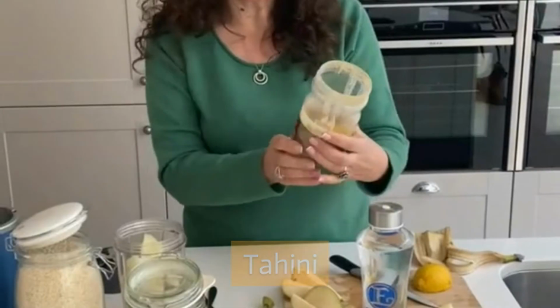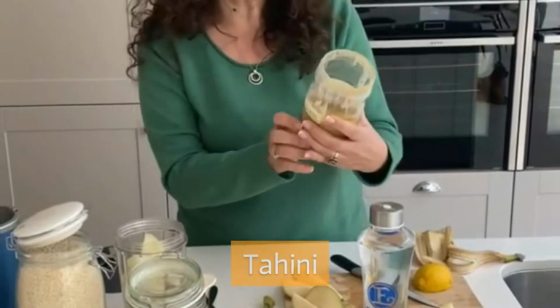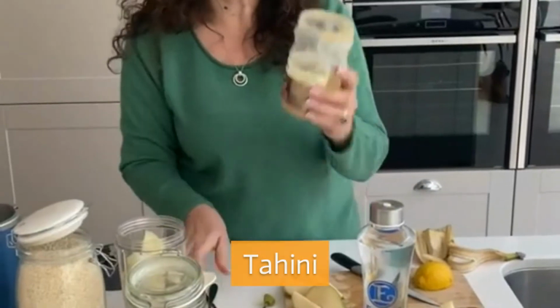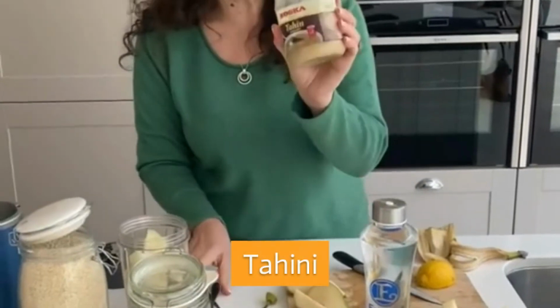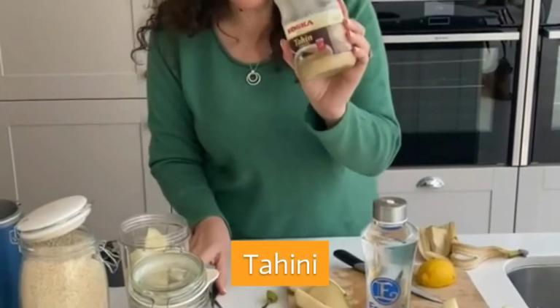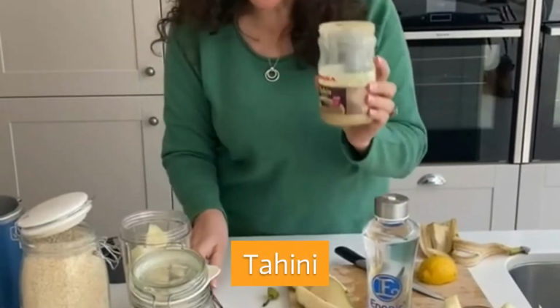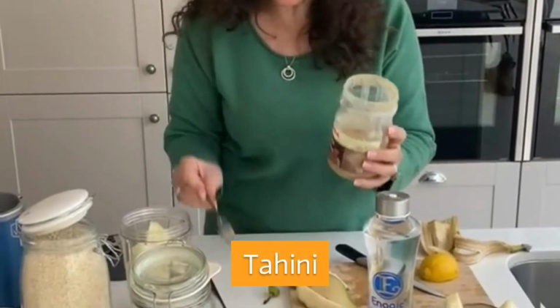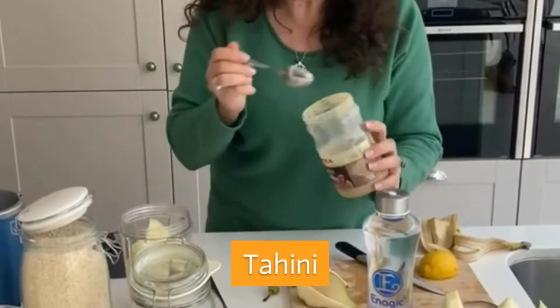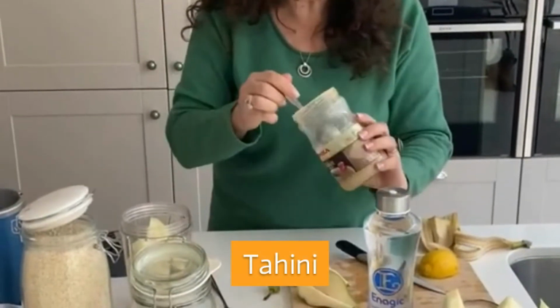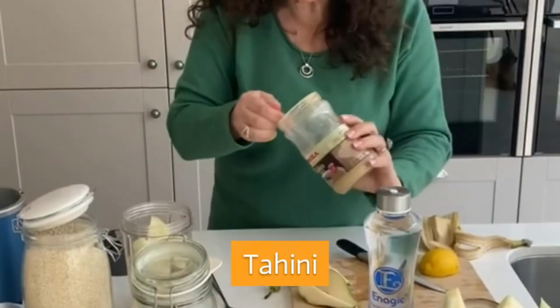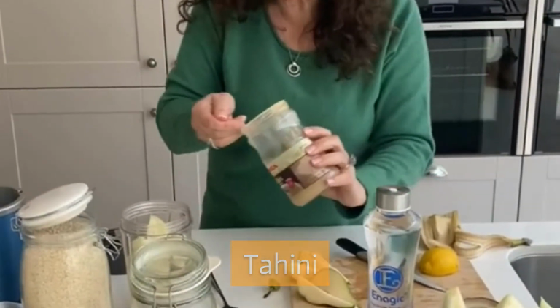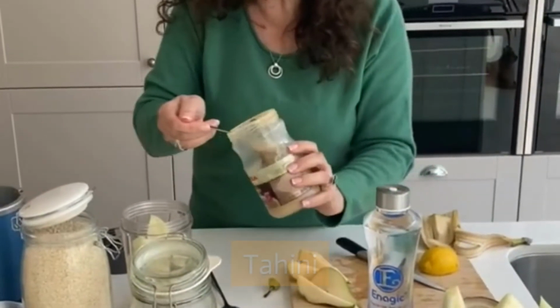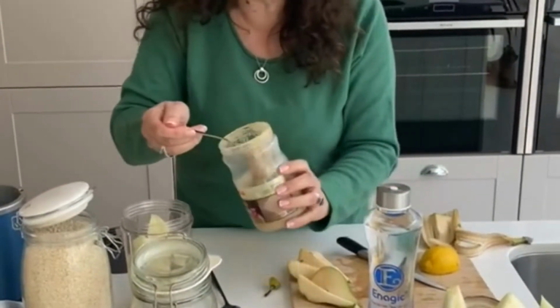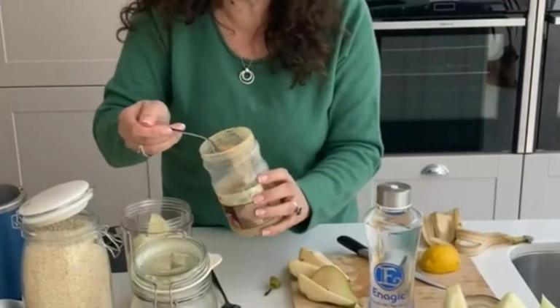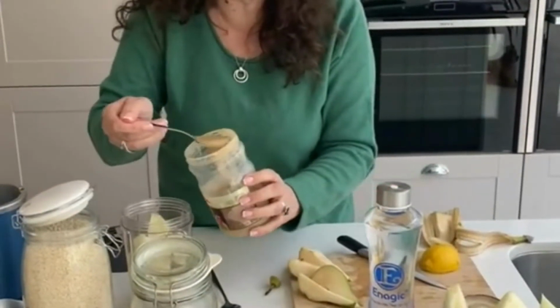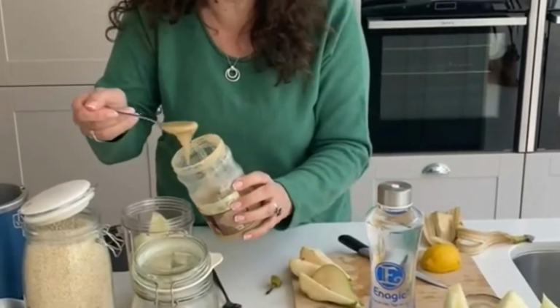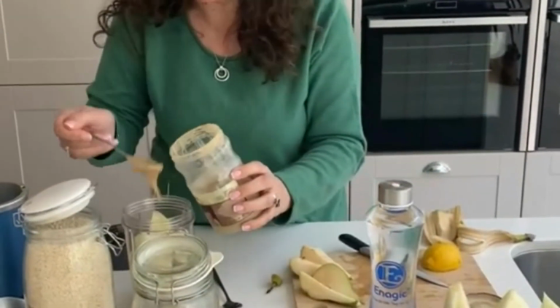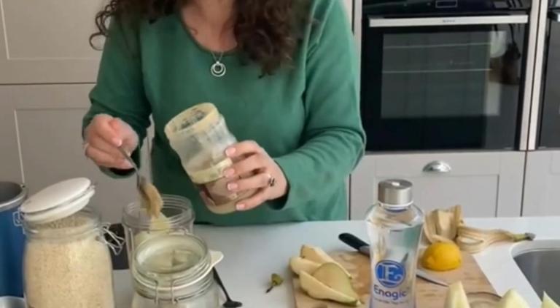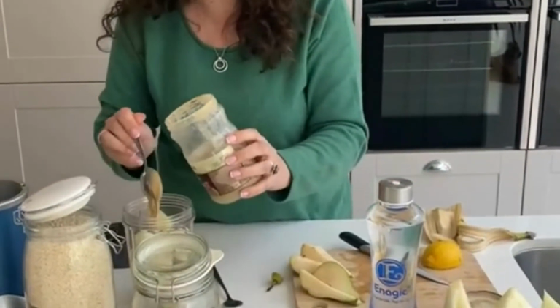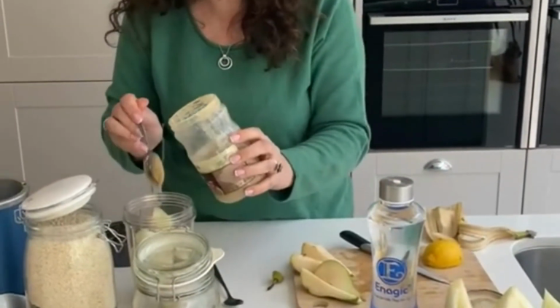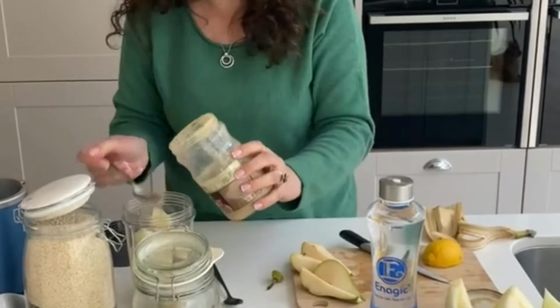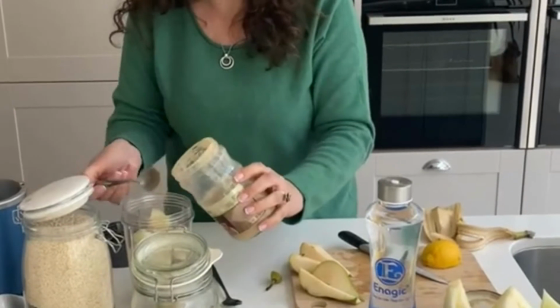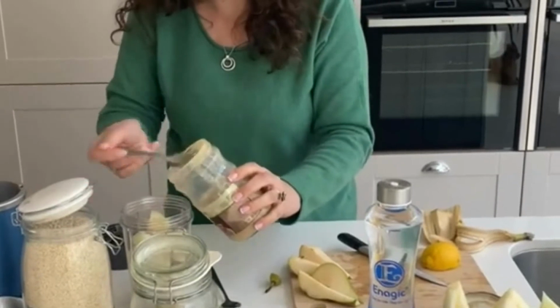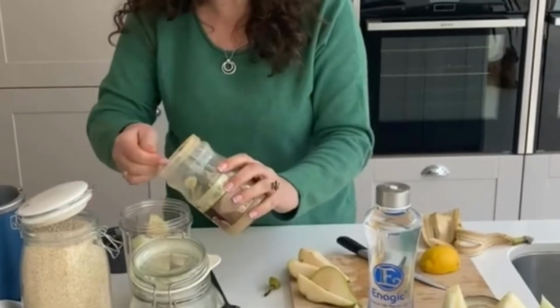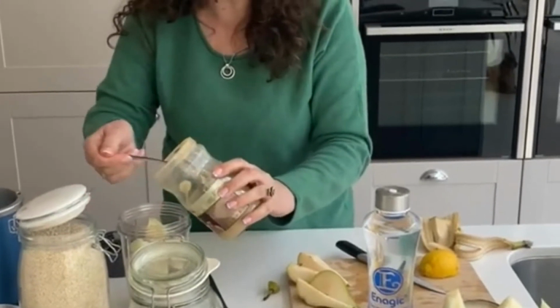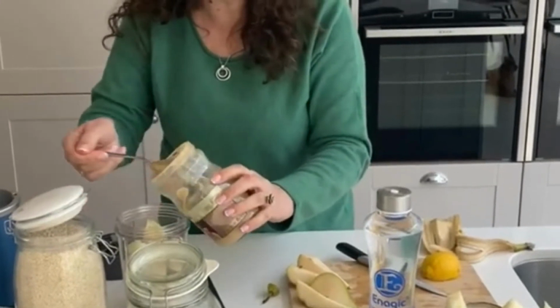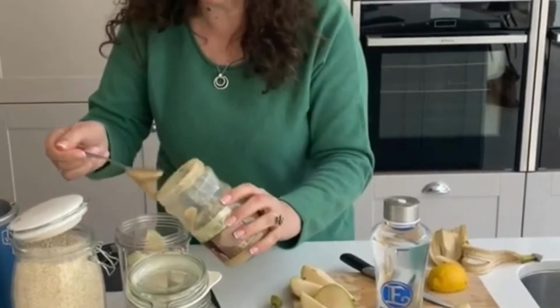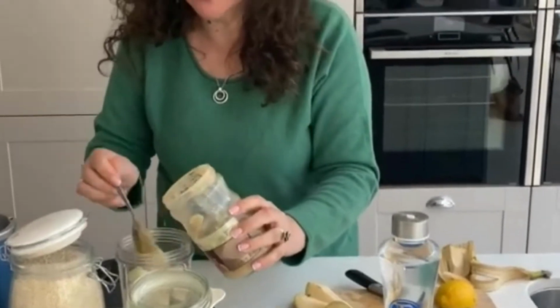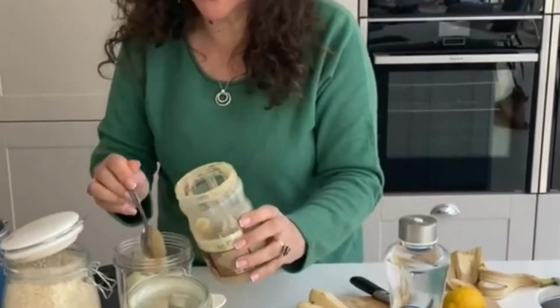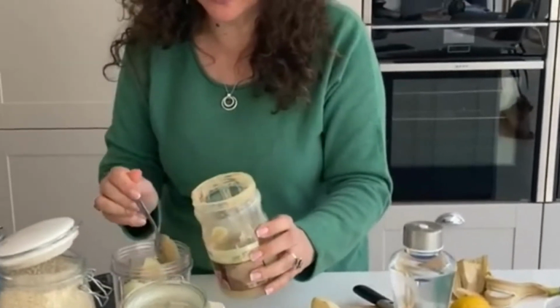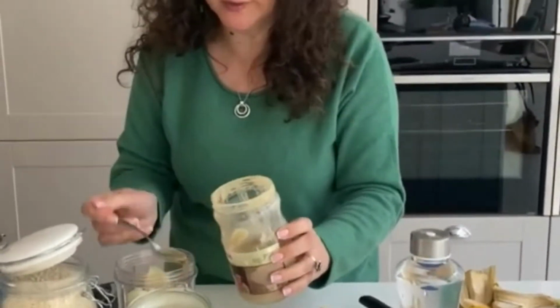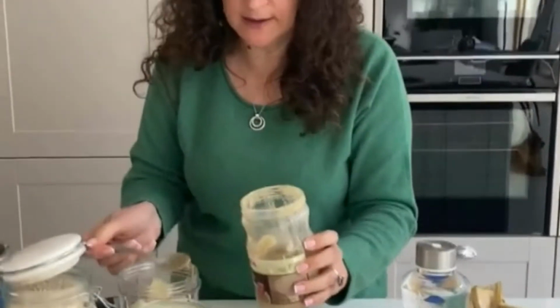This is tahin and it's really, really healthy for you as well. So I'm going to add one or two spoons of tahin.